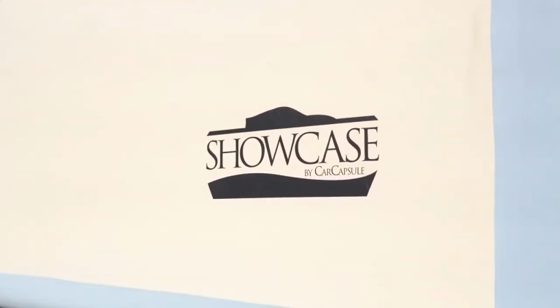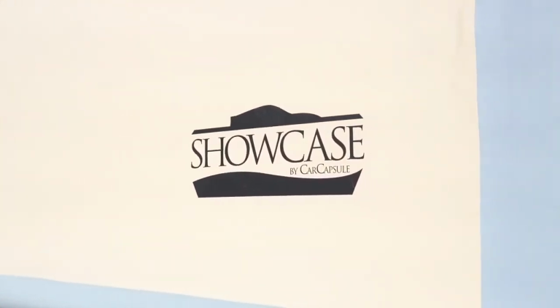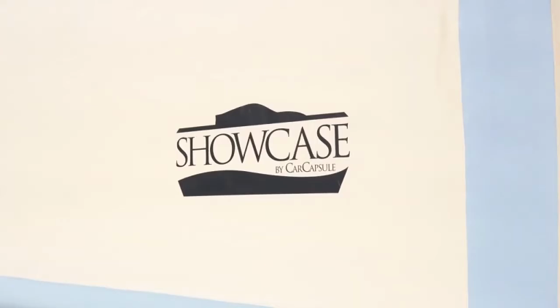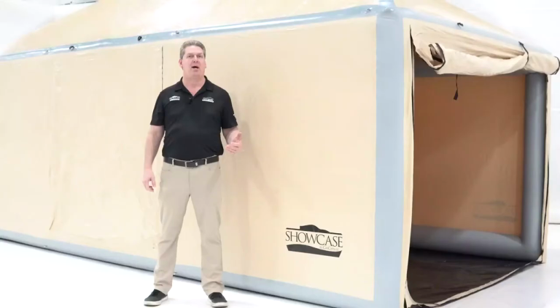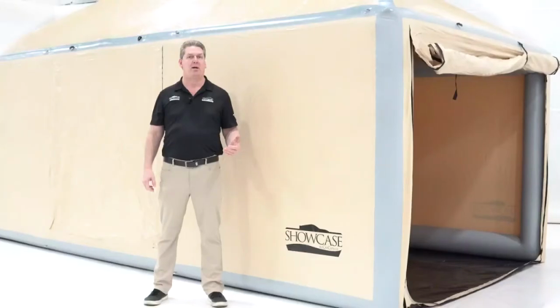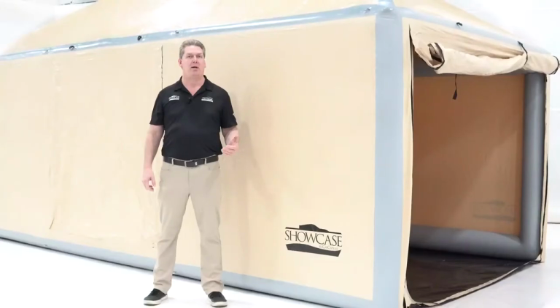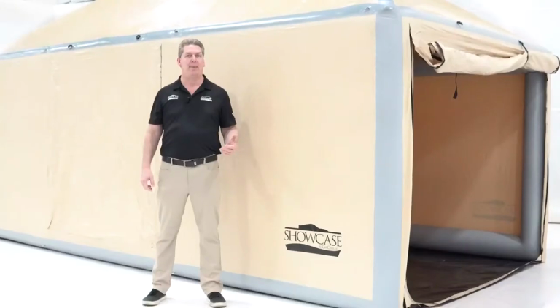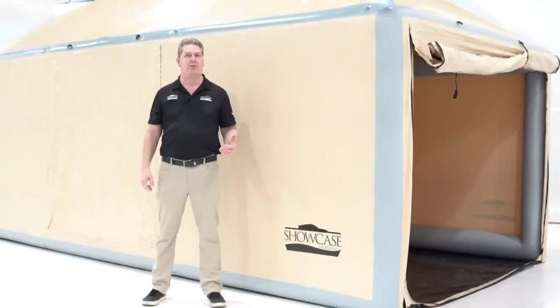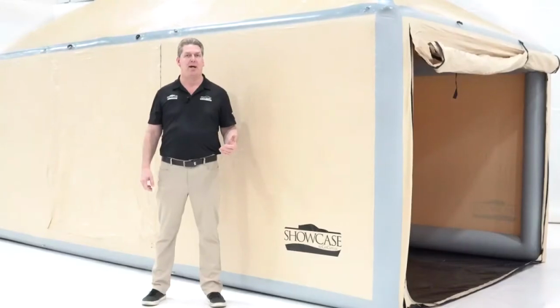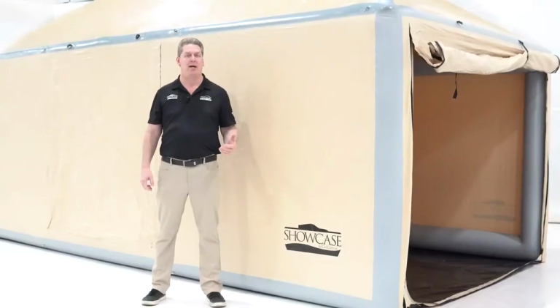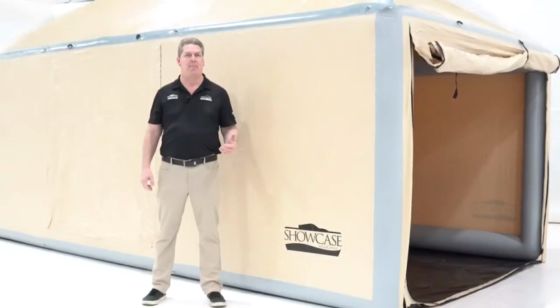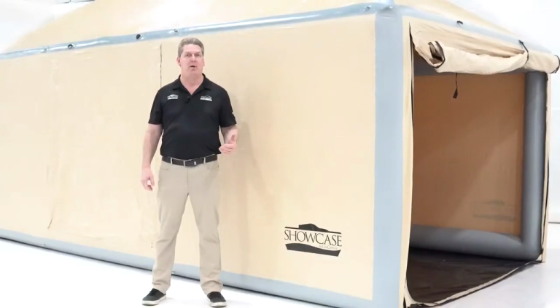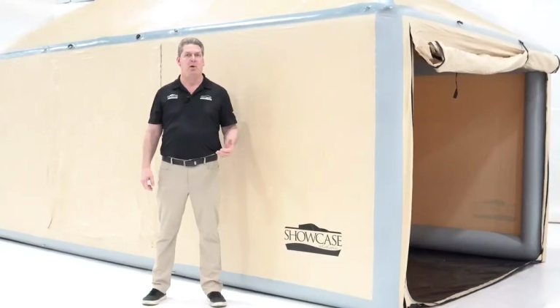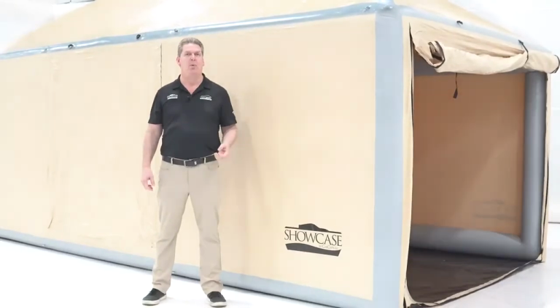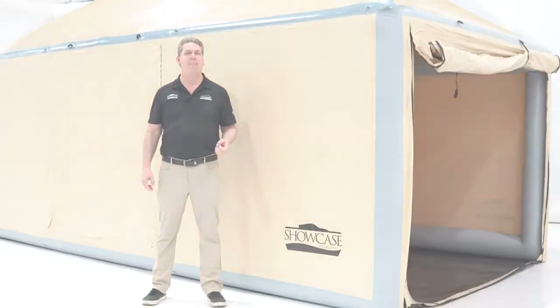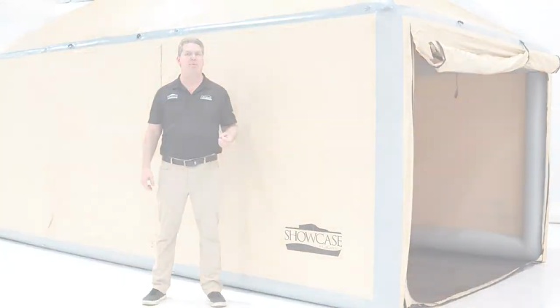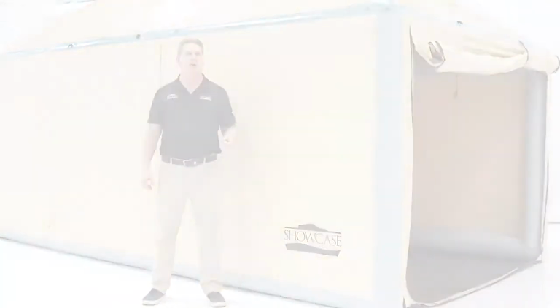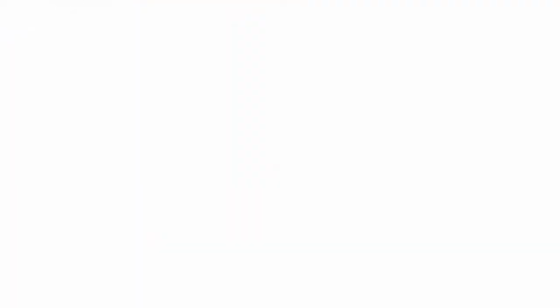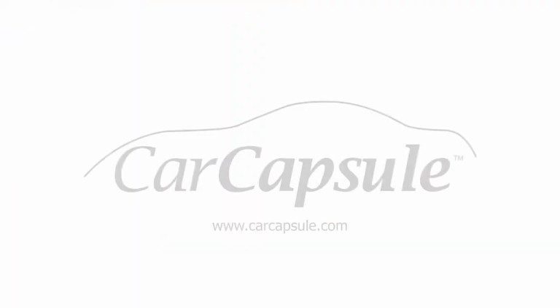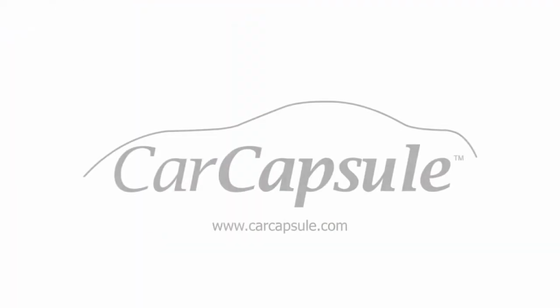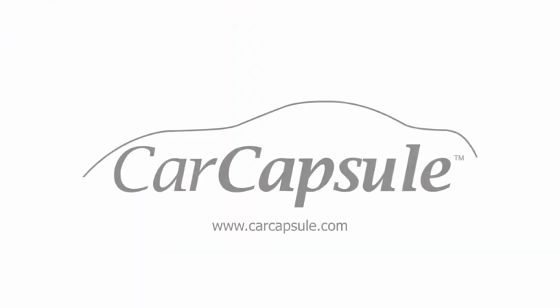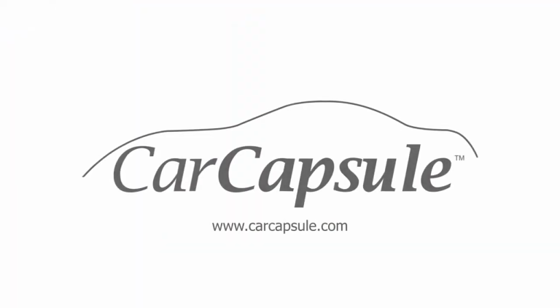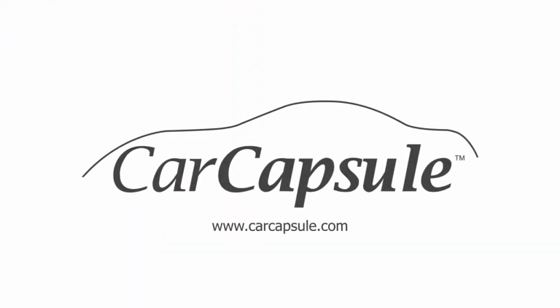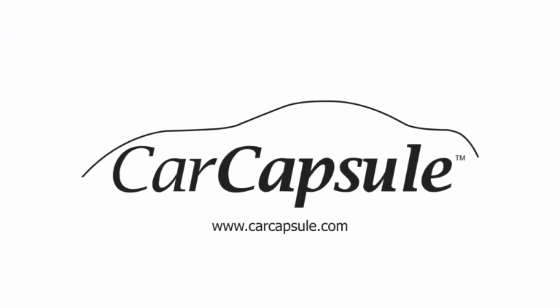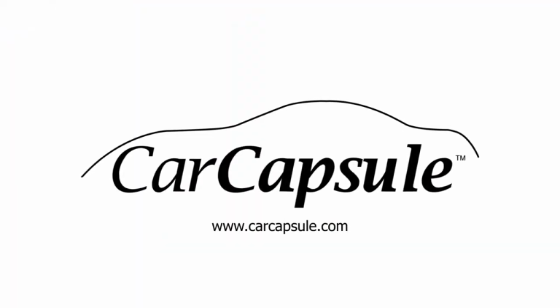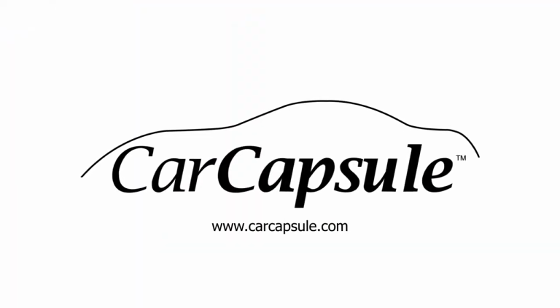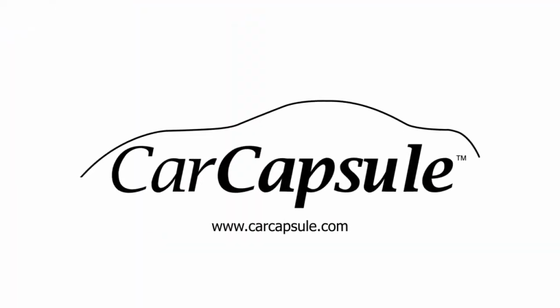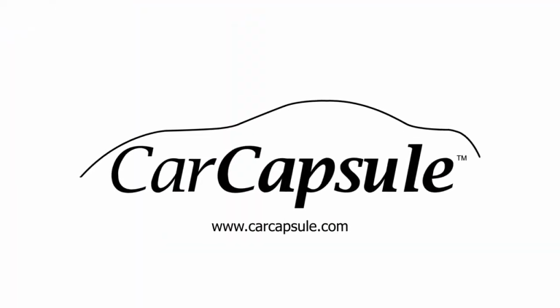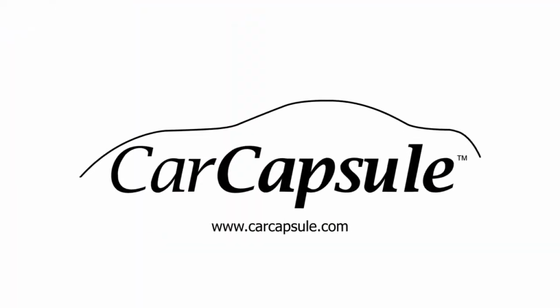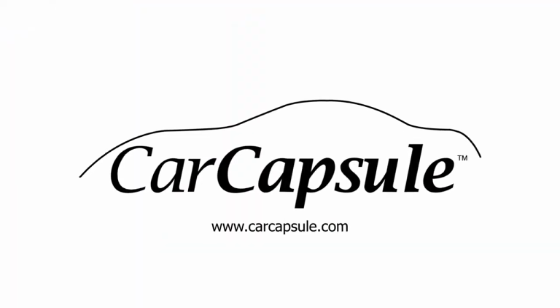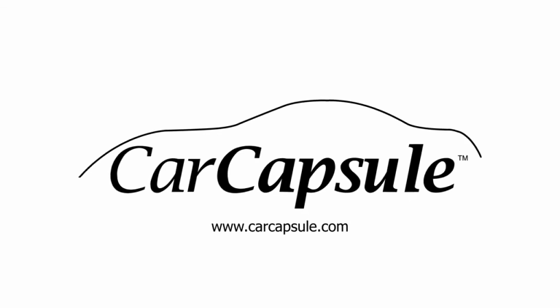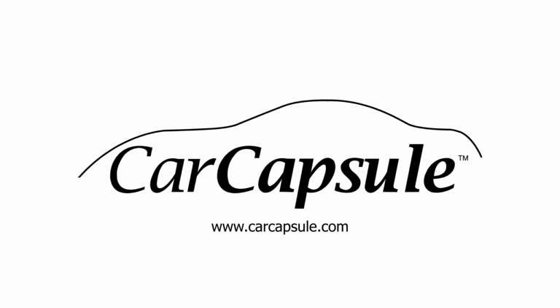Check us out at carcapsule.com, where we preserve and protect the finest everything in the world.